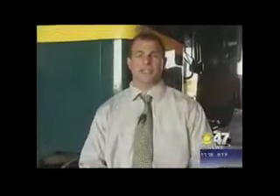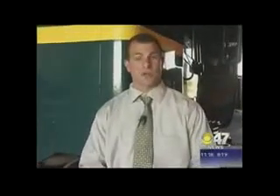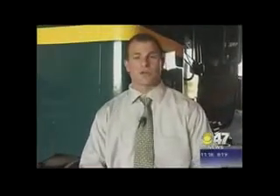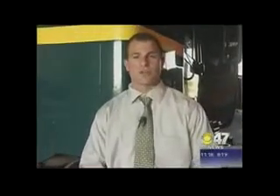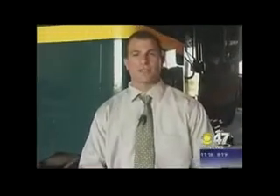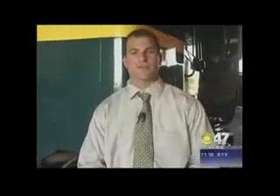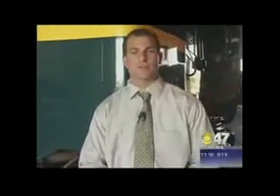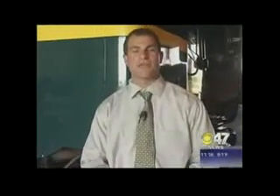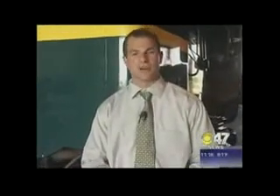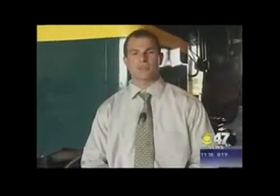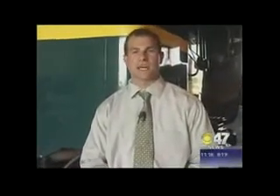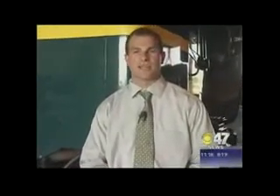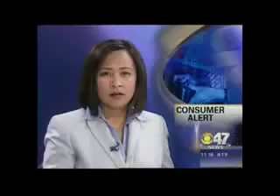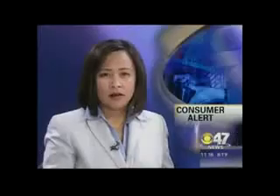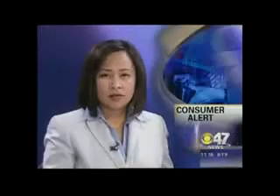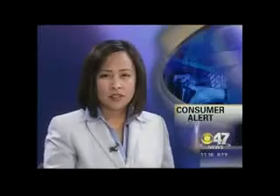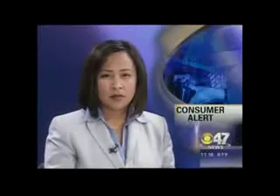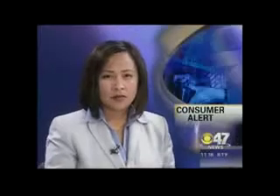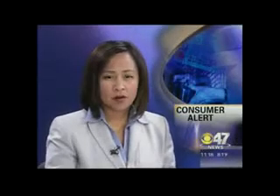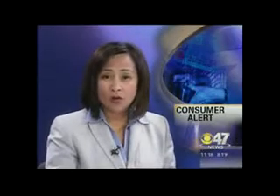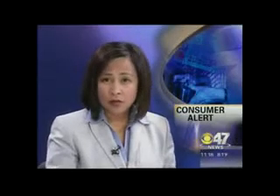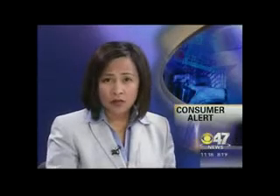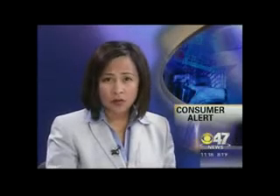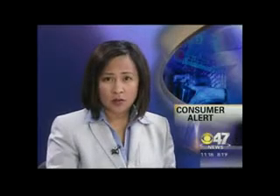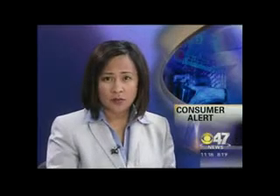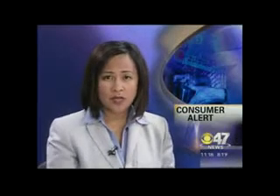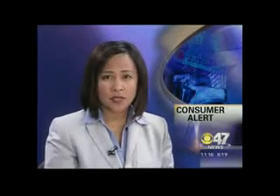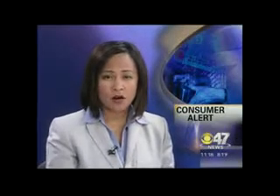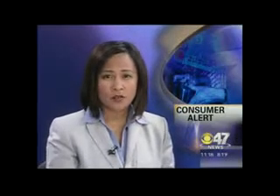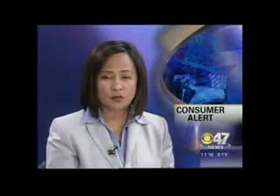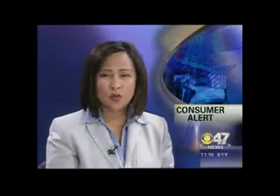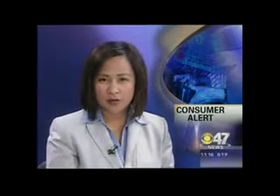In Fresno, Tony Boddy, CBS 47, on your side. Hydrogen generators are also available for cars and pickups at a cost of $1,200.